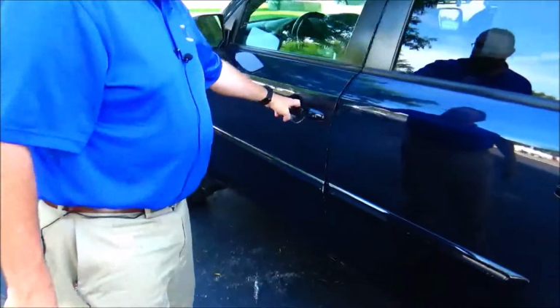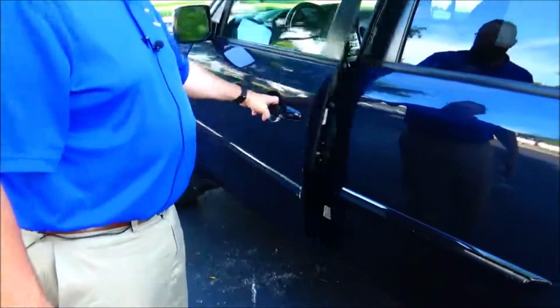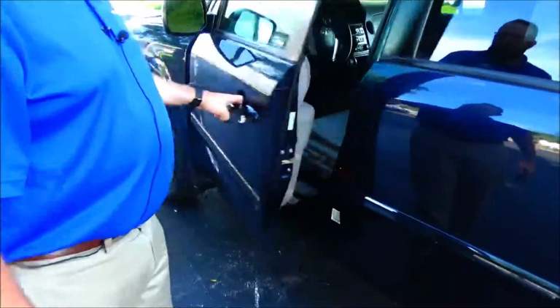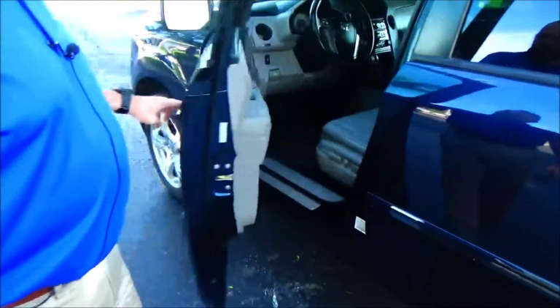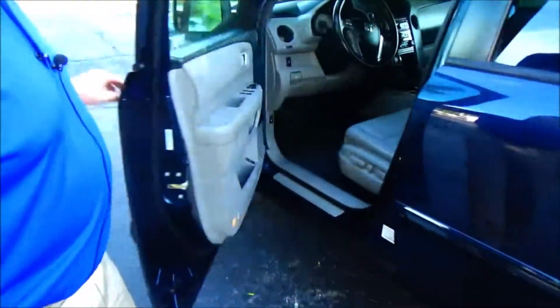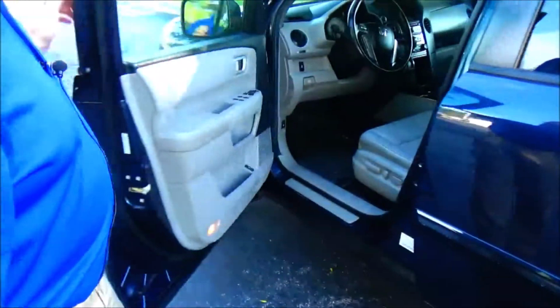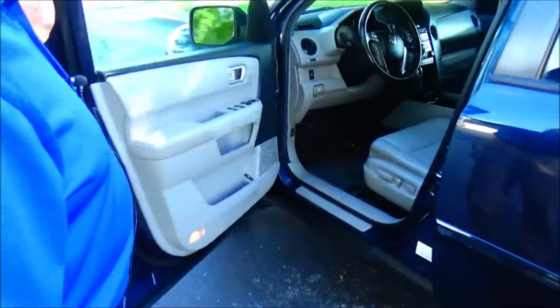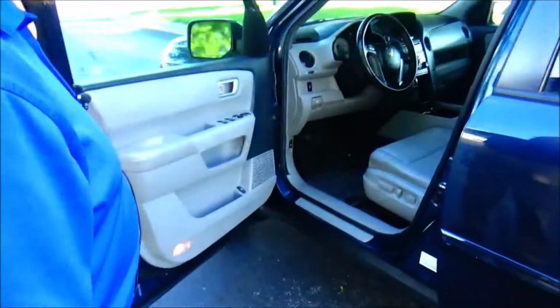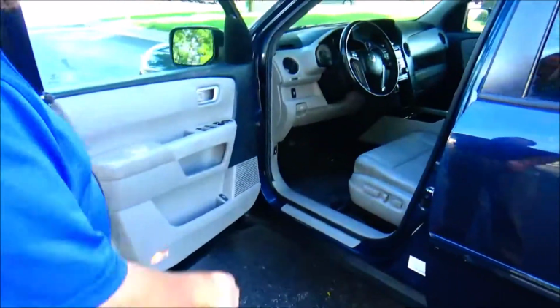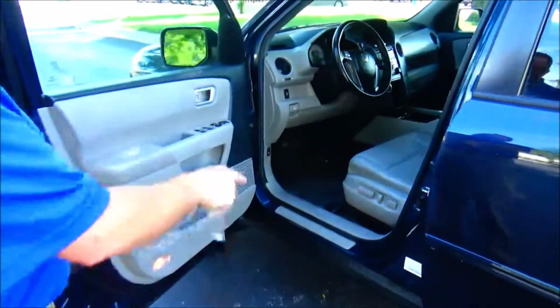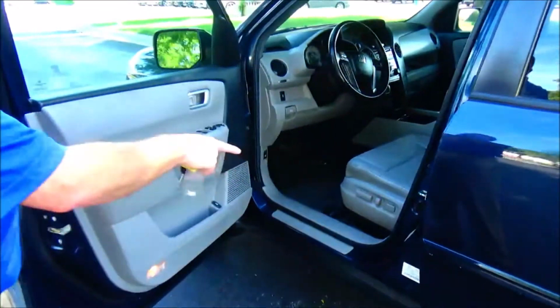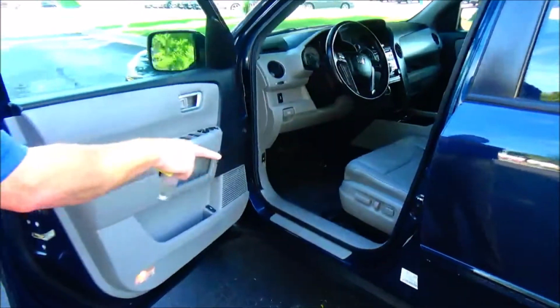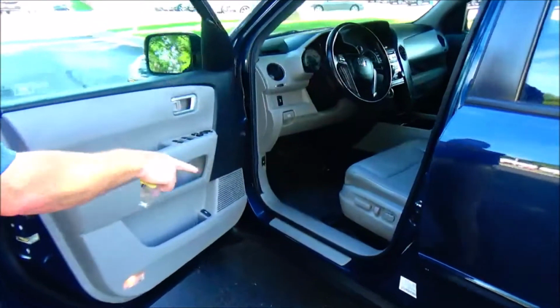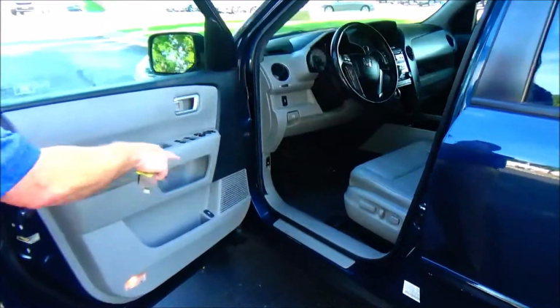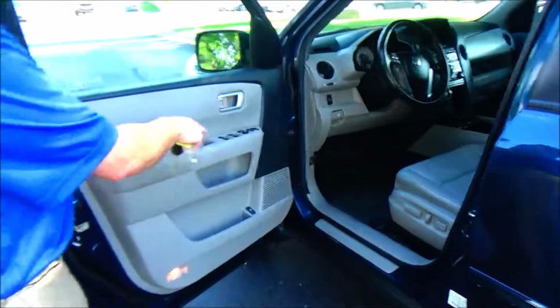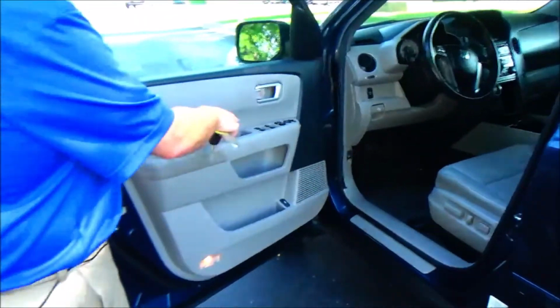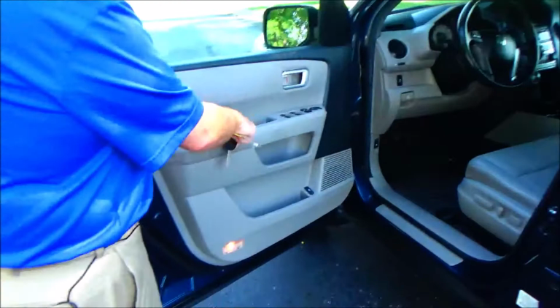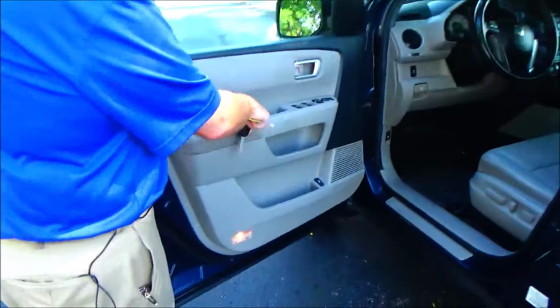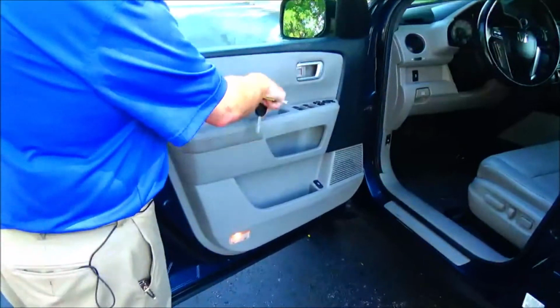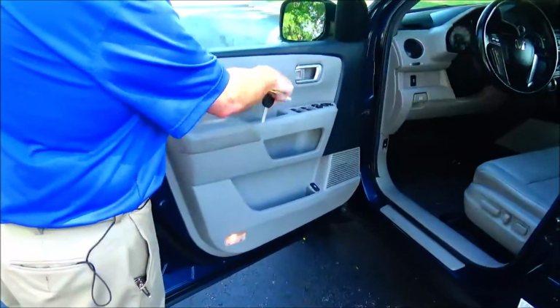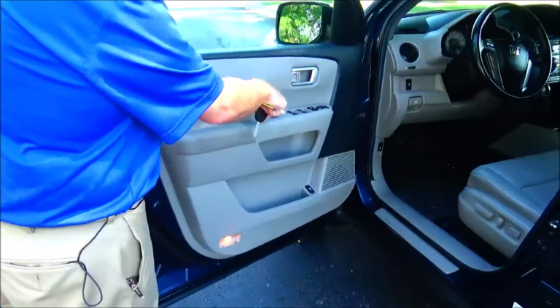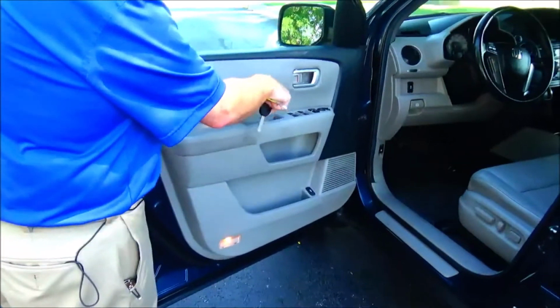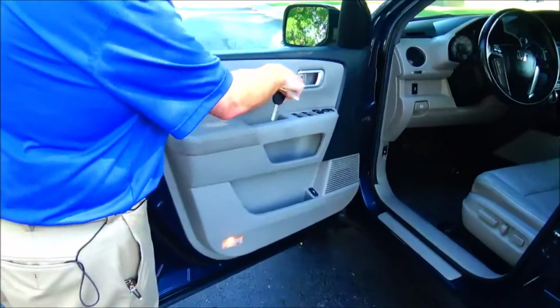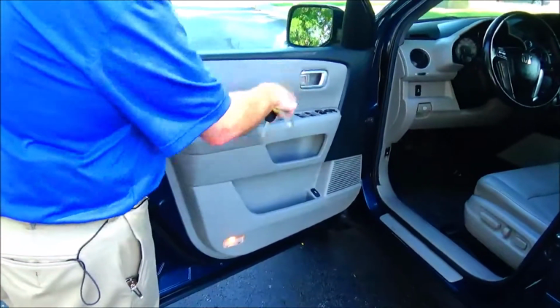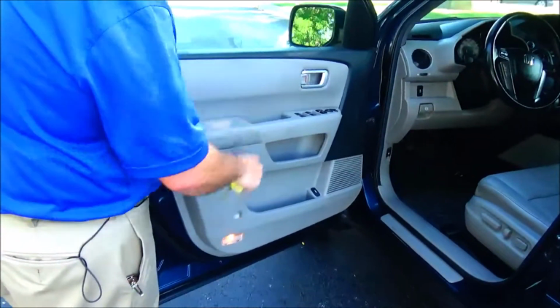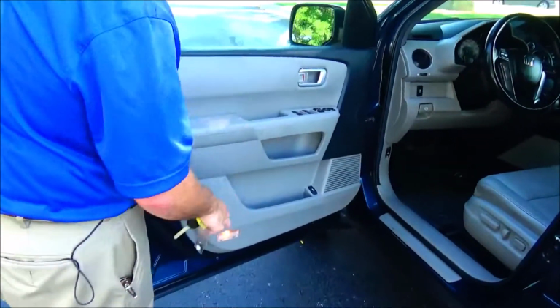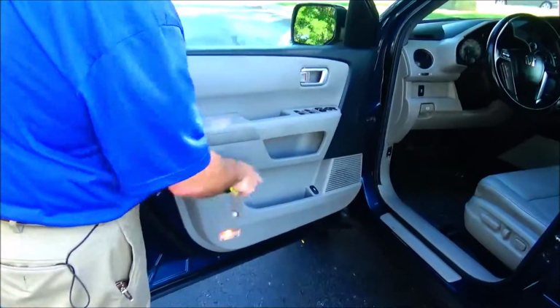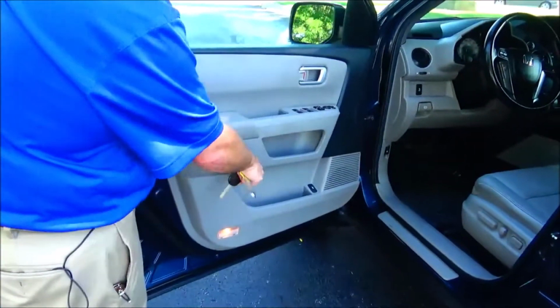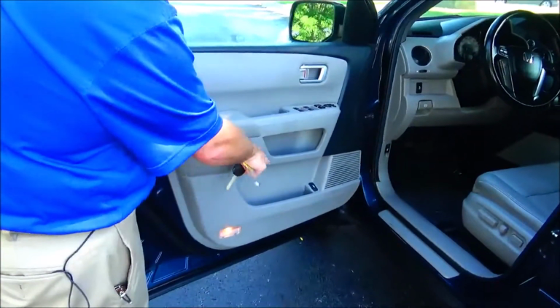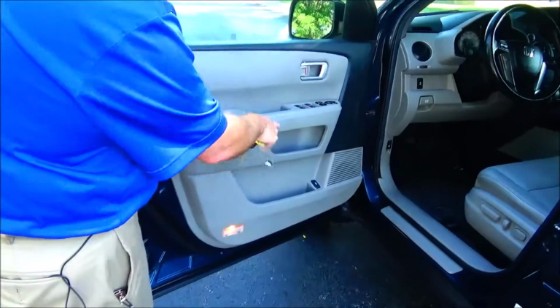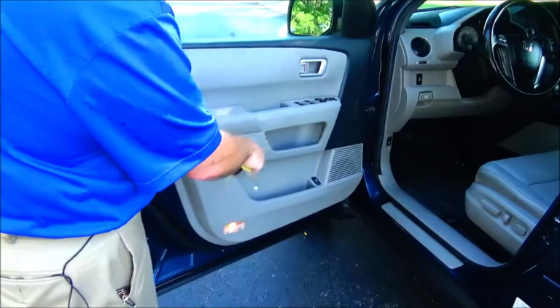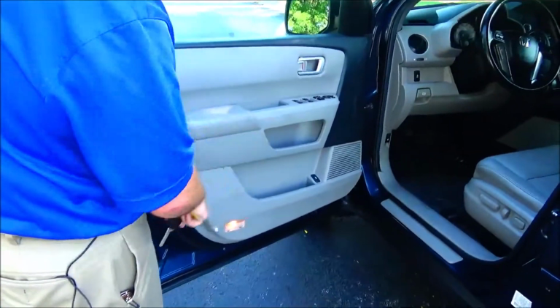It has an 8-way power driver seat with adjustable lumbar, power windows, power locks, power mirrors, and storage in the door.